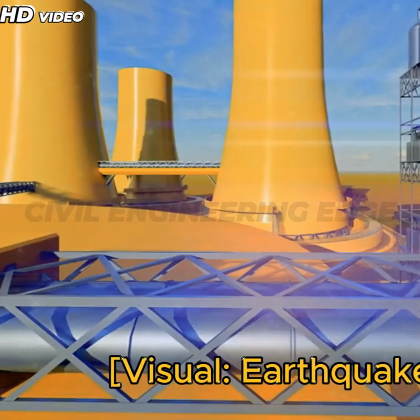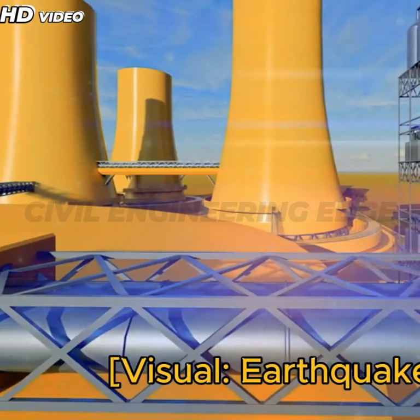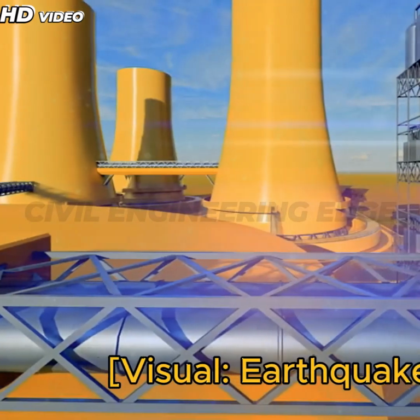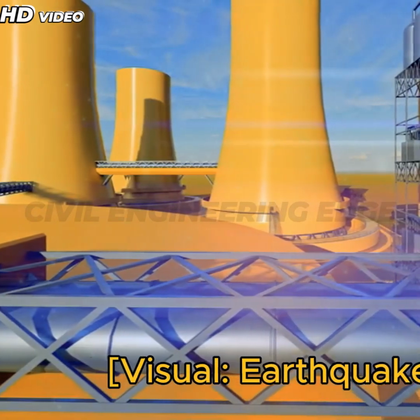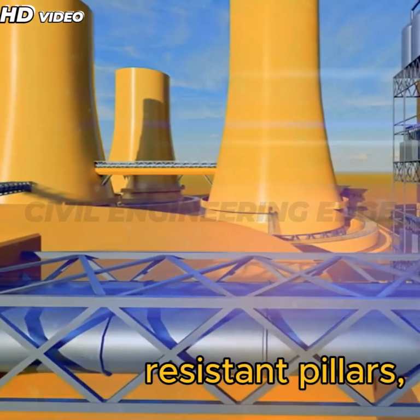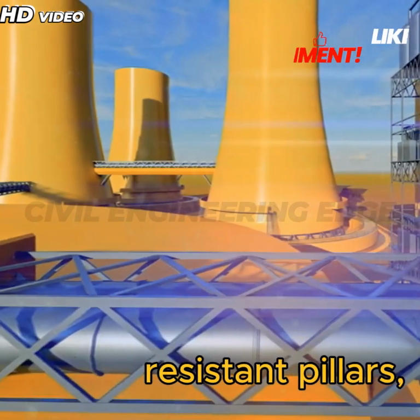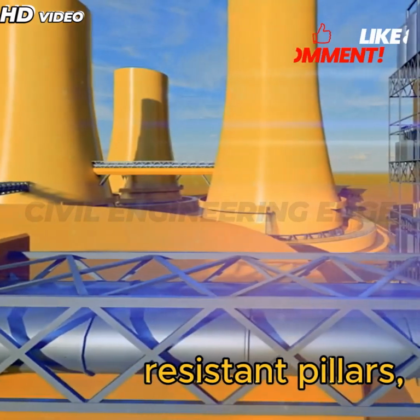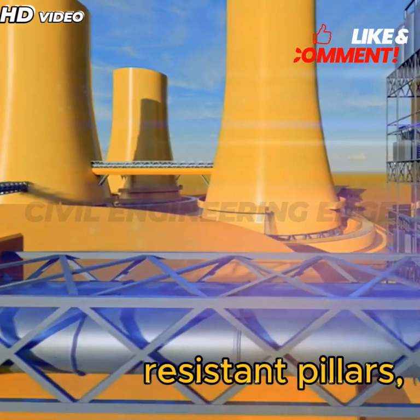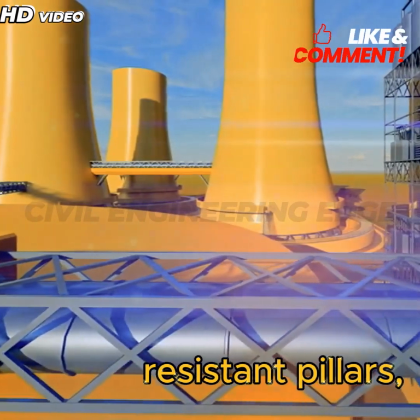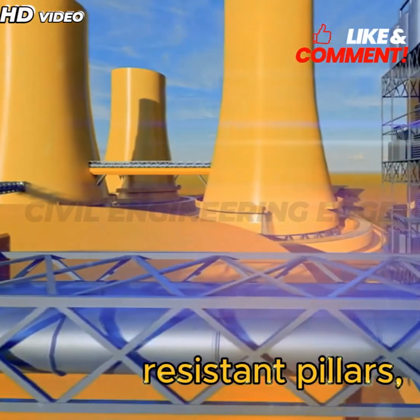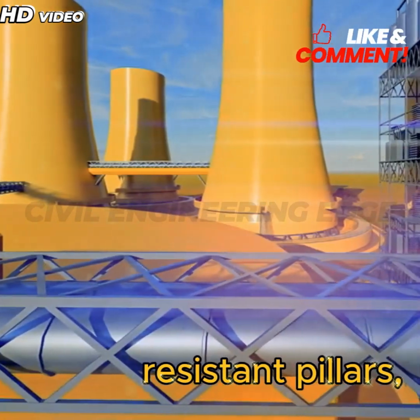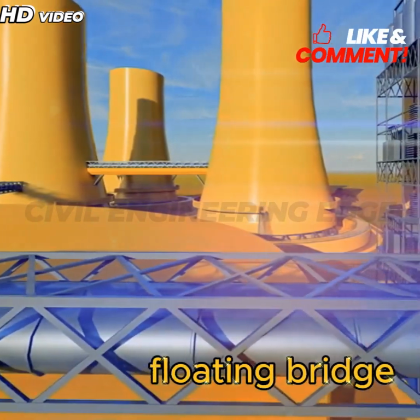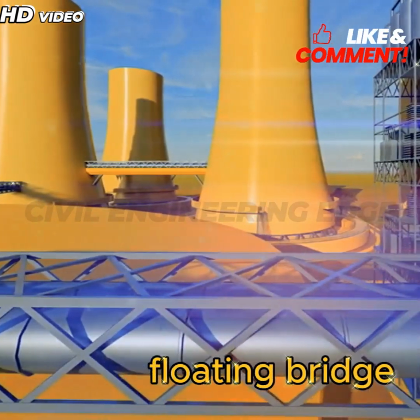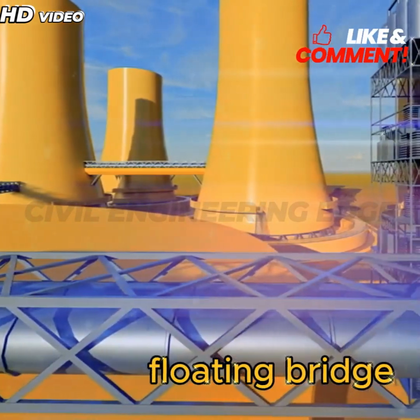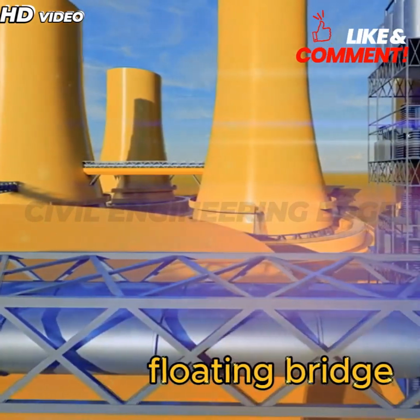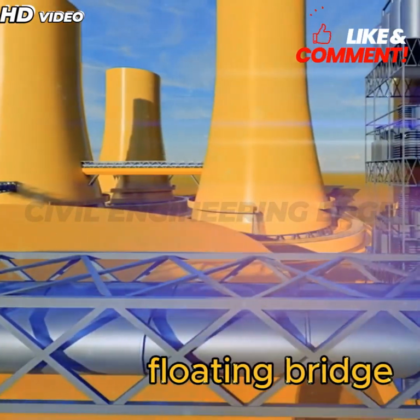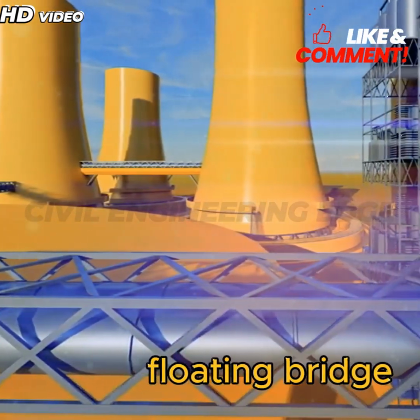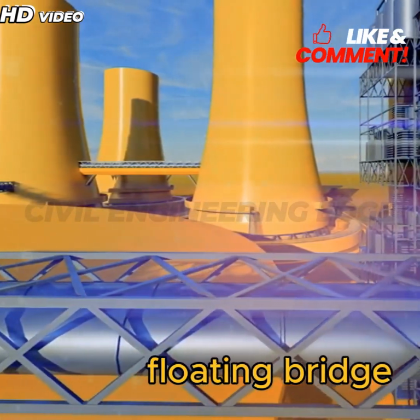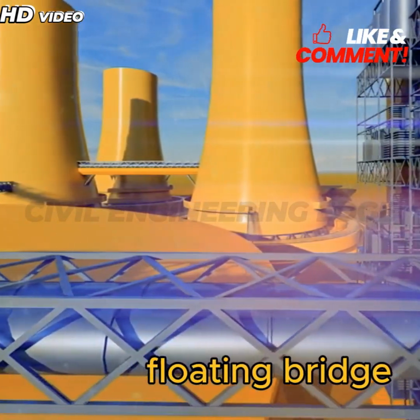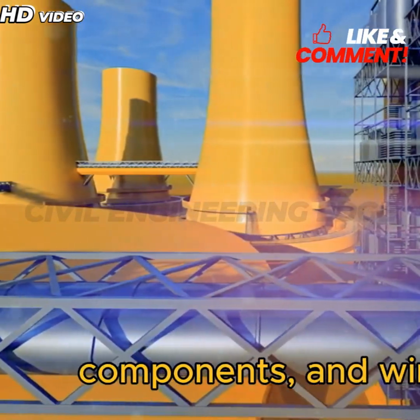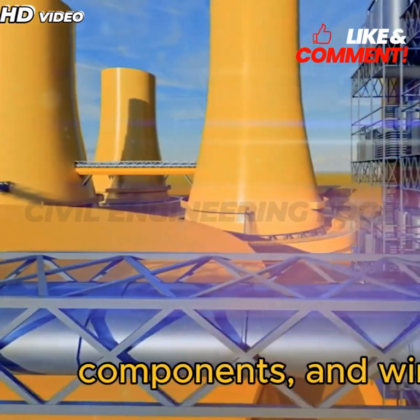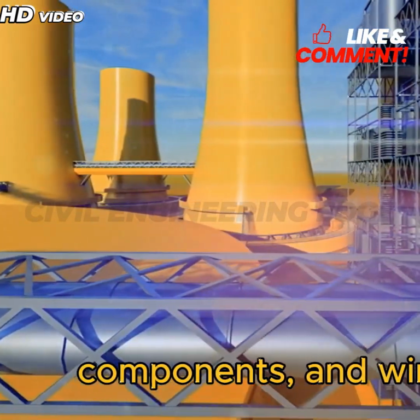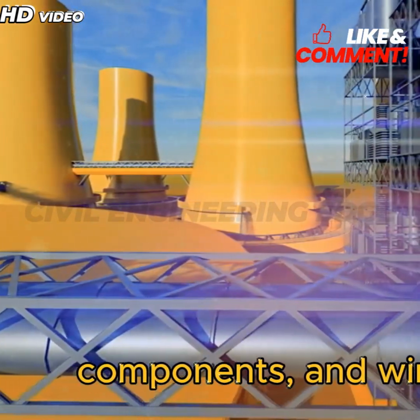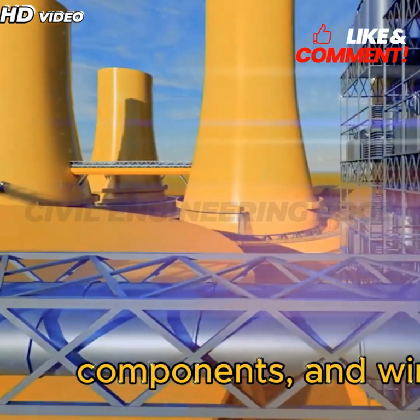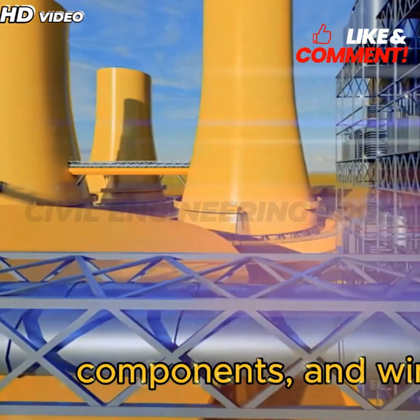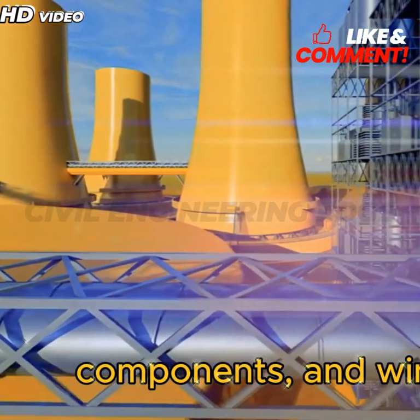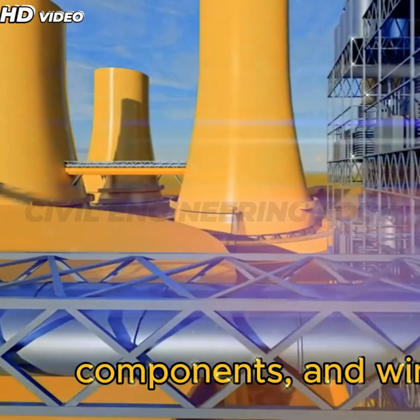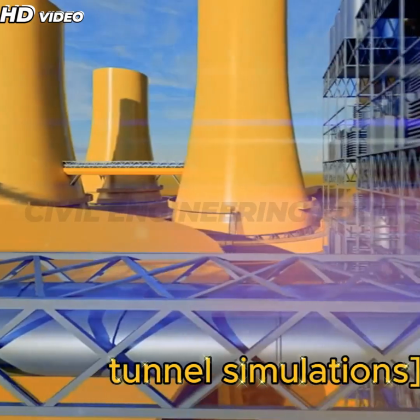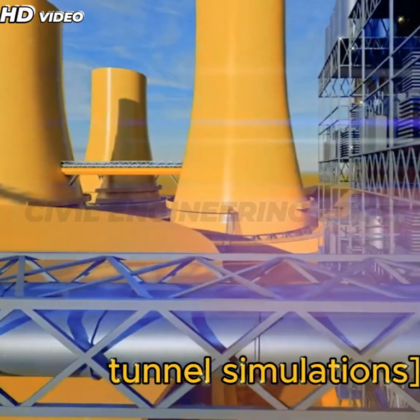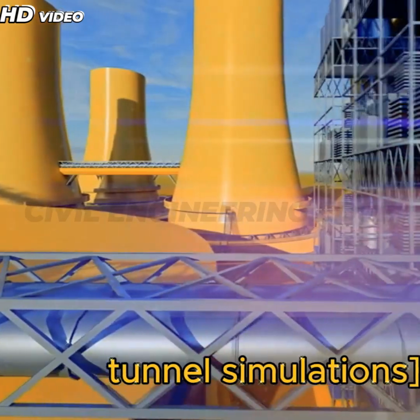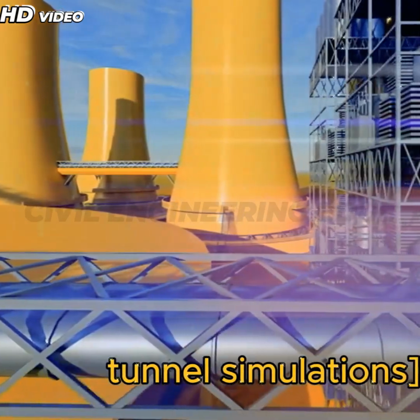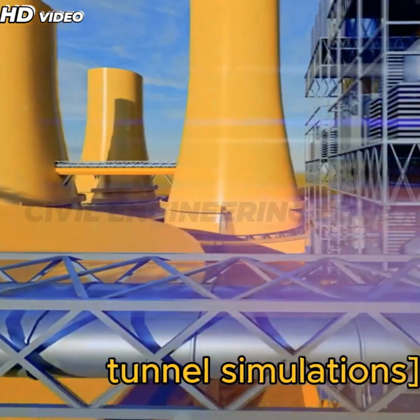Earthquake-resistant pillars, floating bridge components, and wind tunnel simulations showcase the structural ingenuity behind modern bridge design.